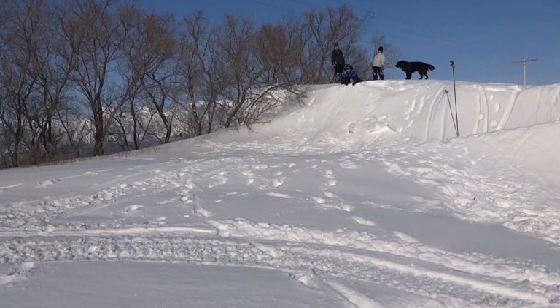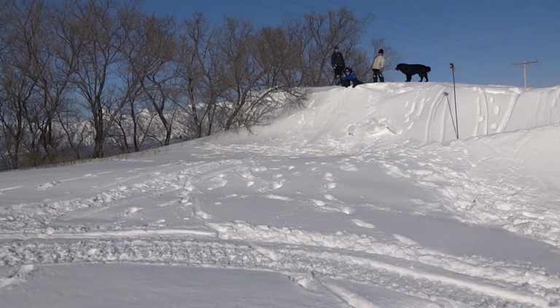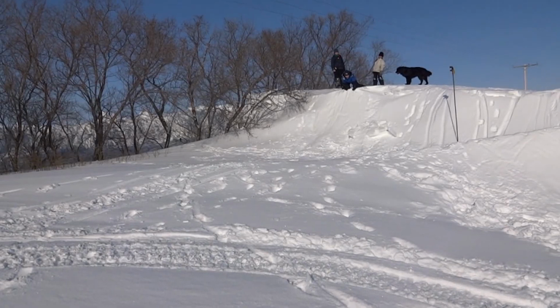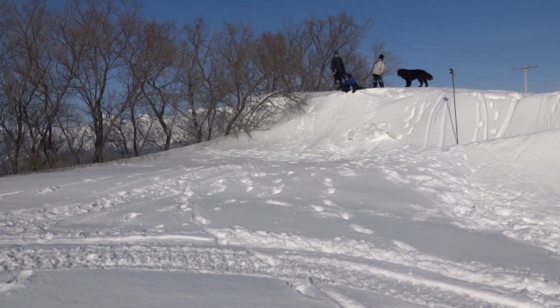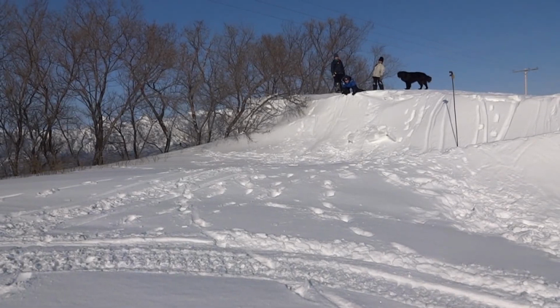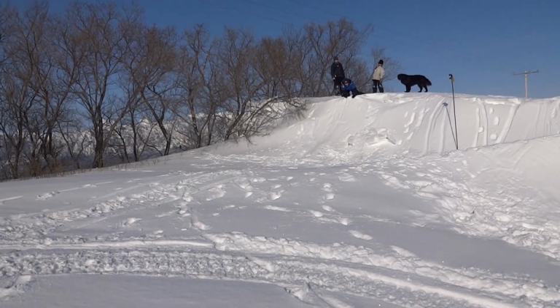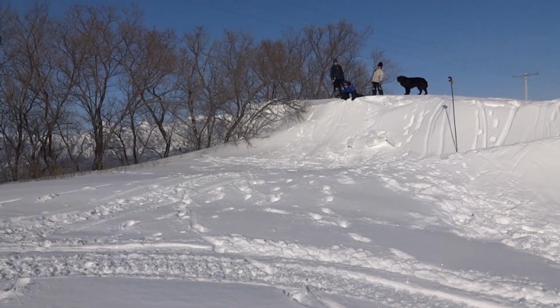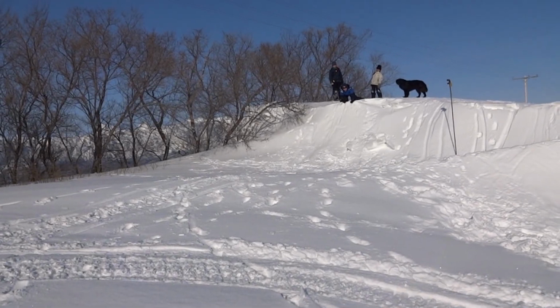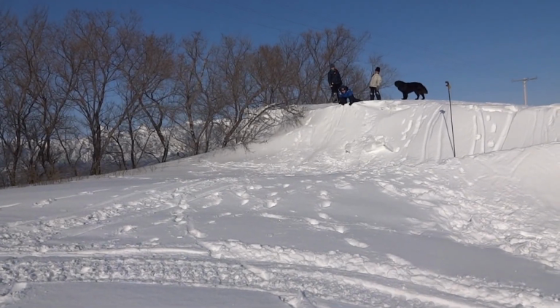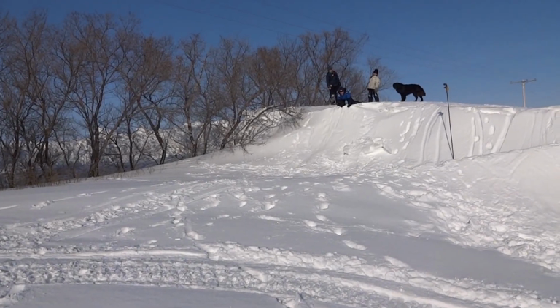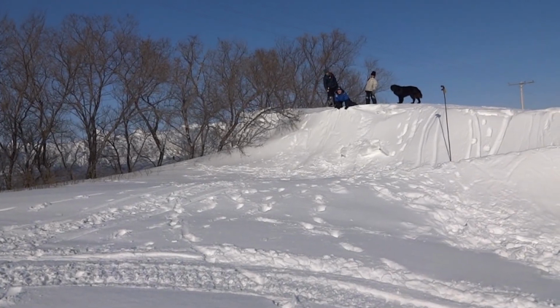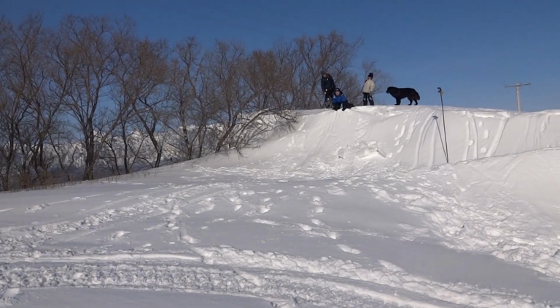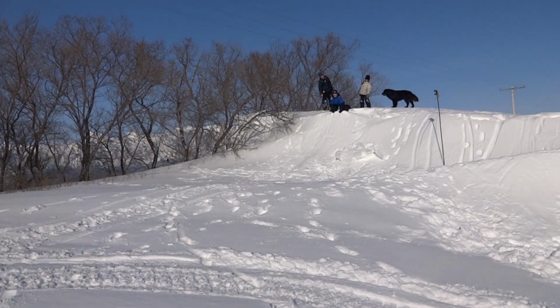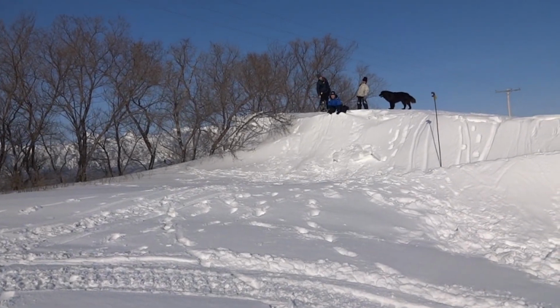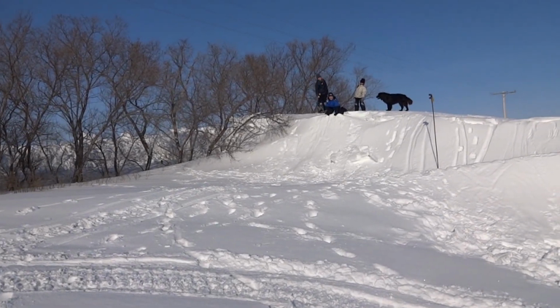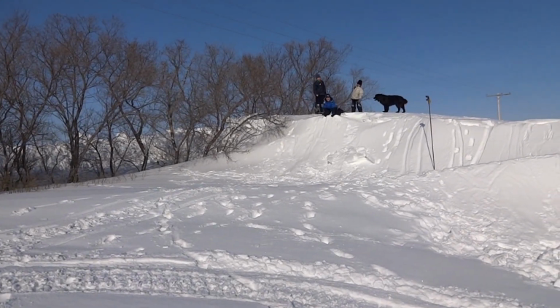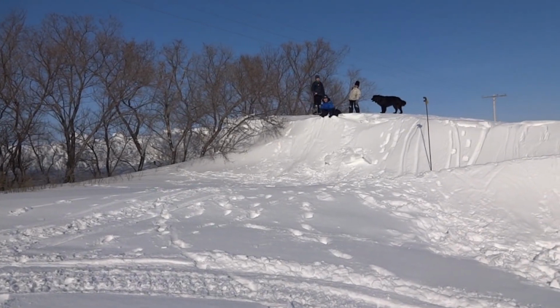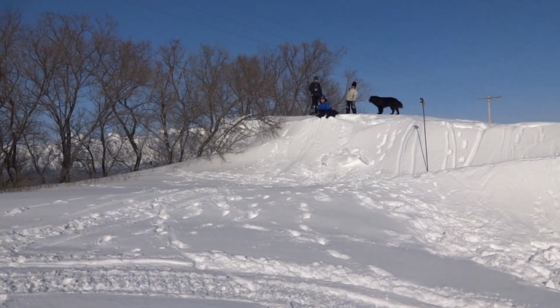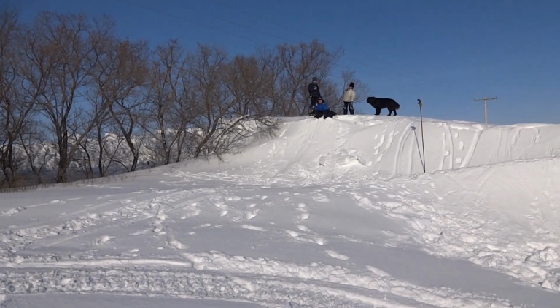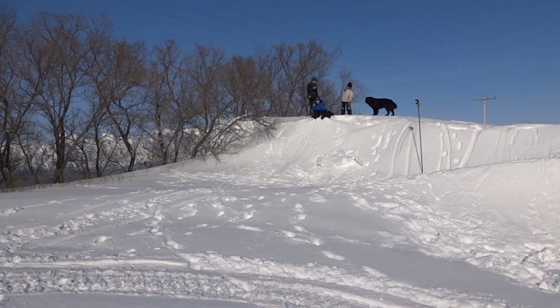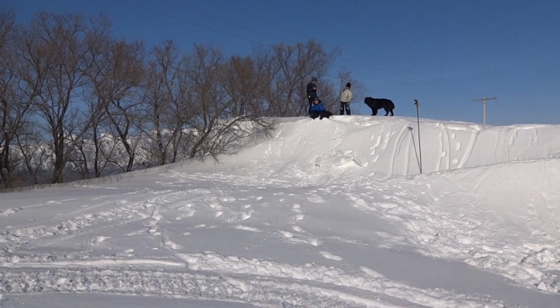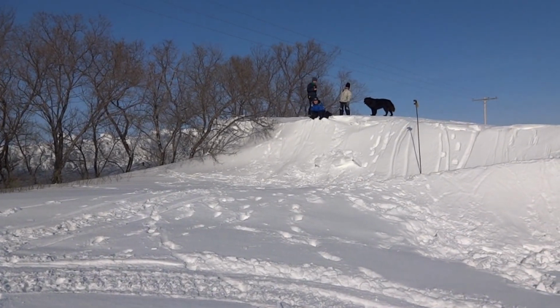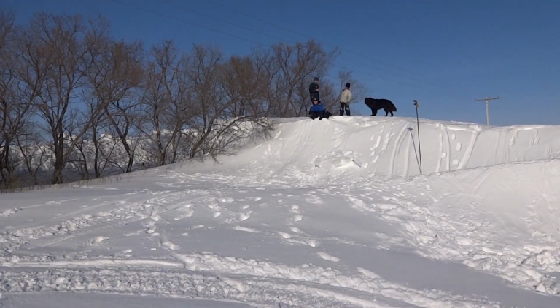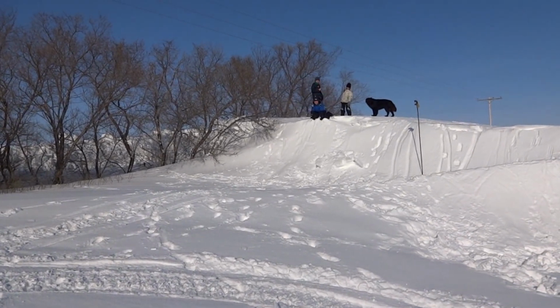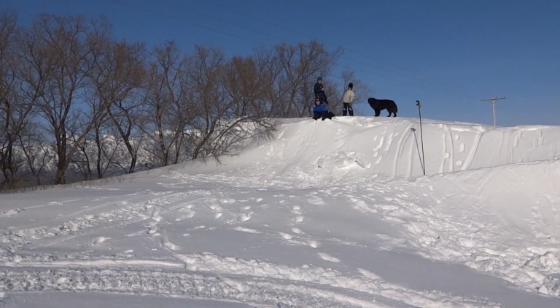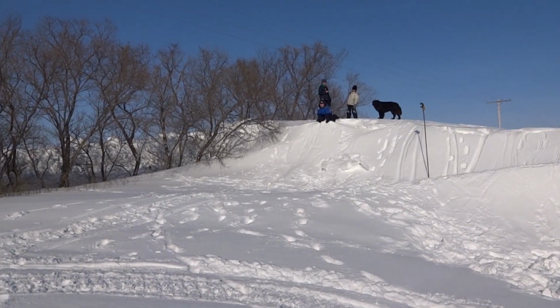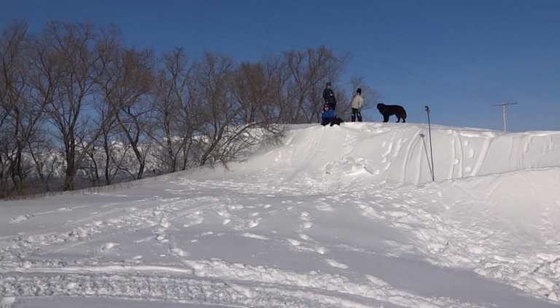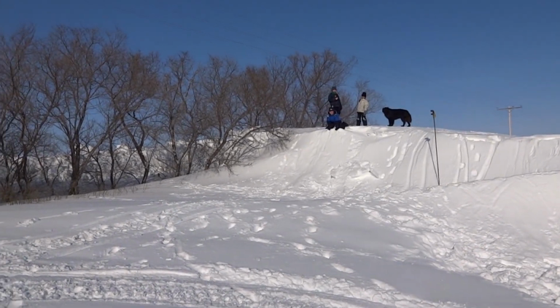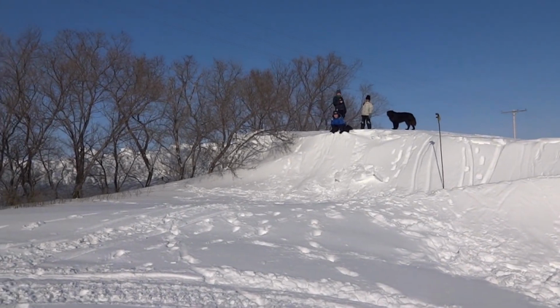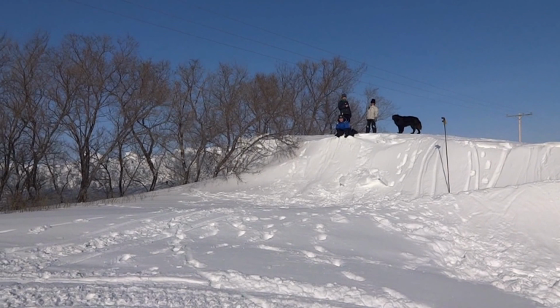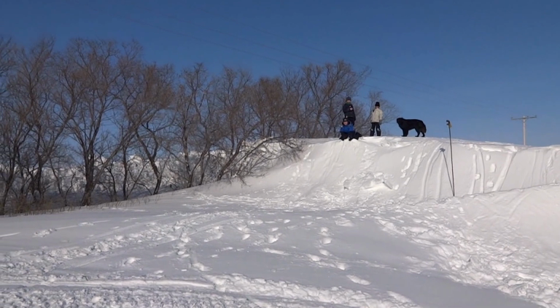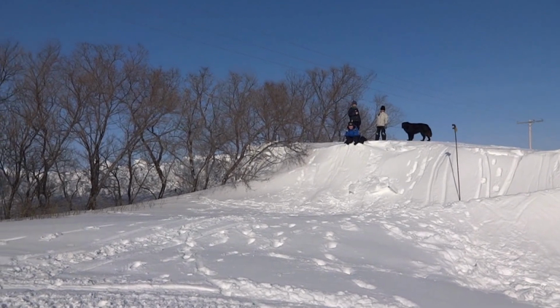It's March 26, 2013. The snow drifts from a different angle. Here we go.